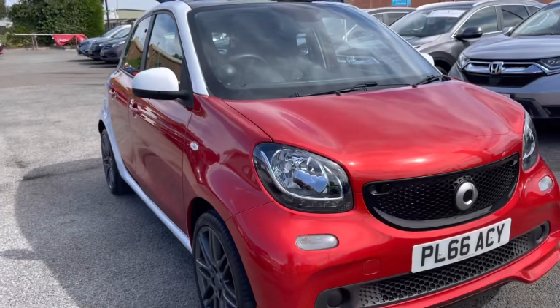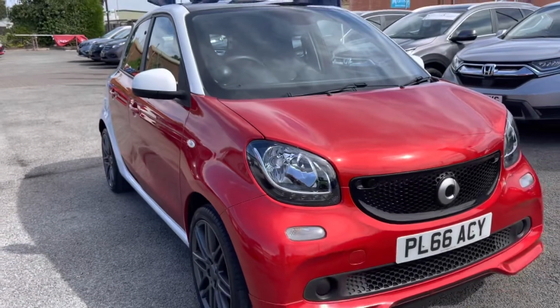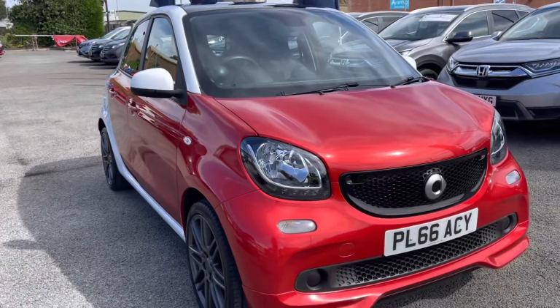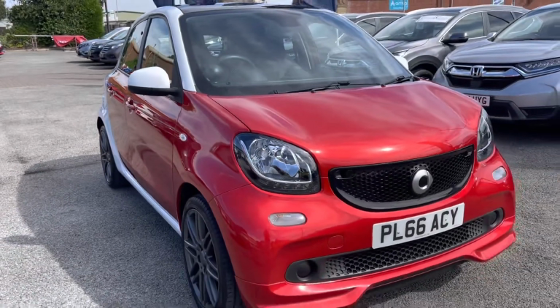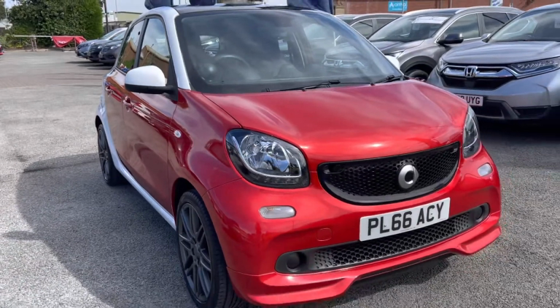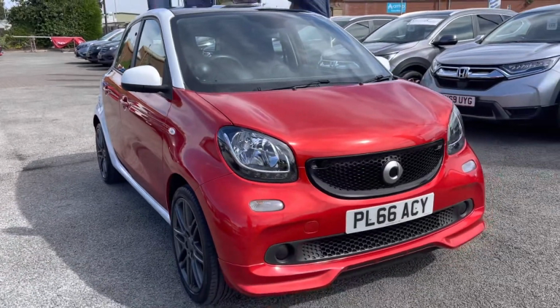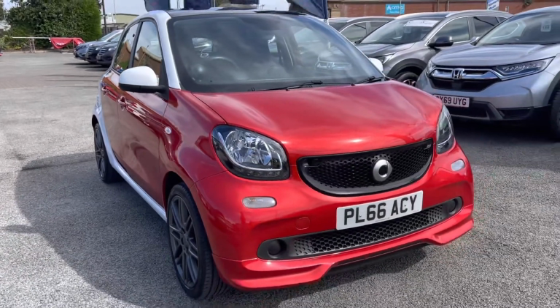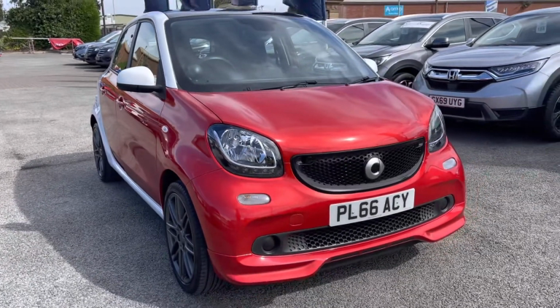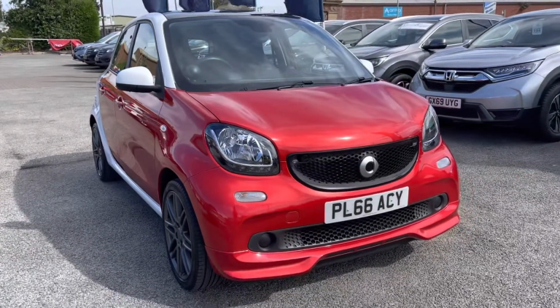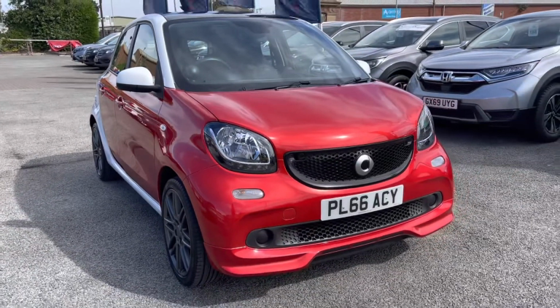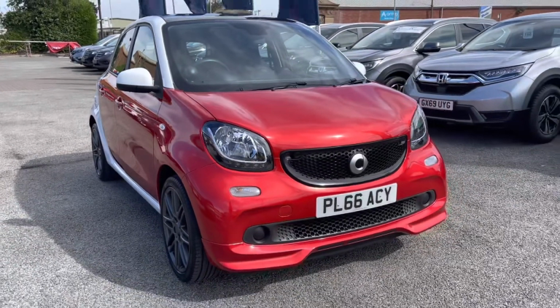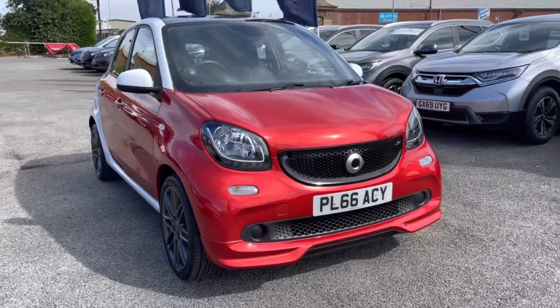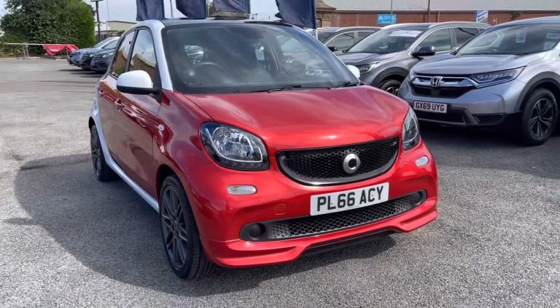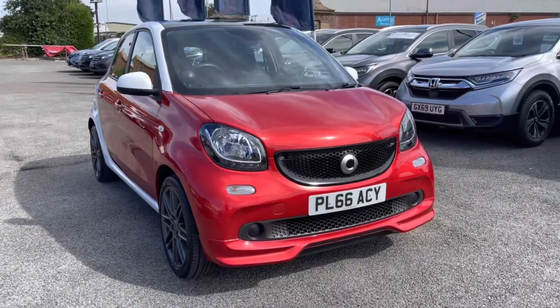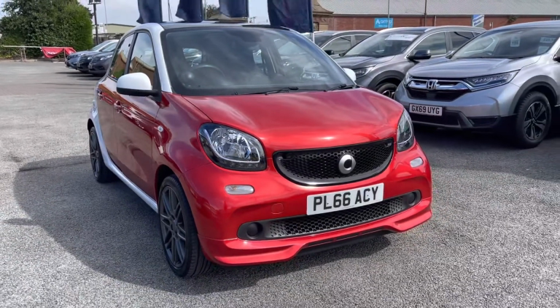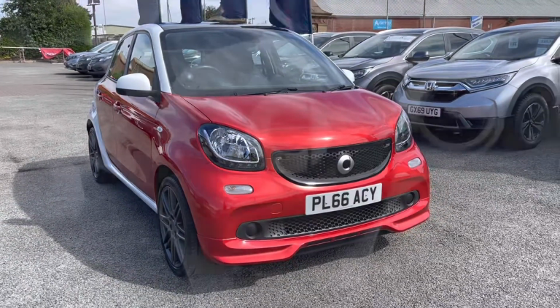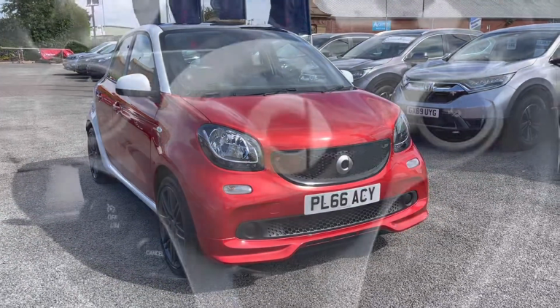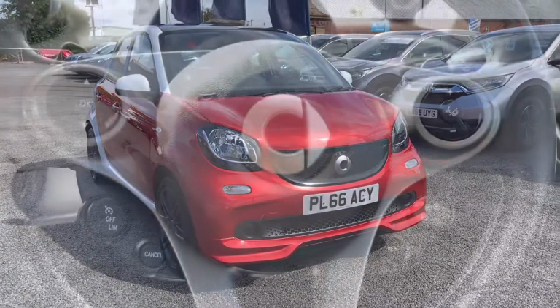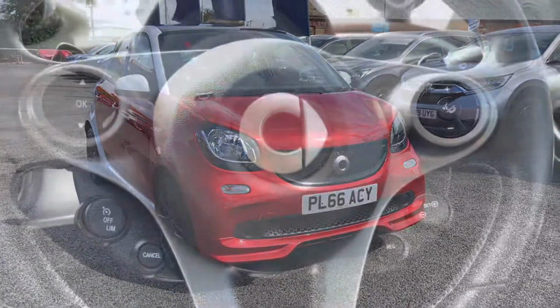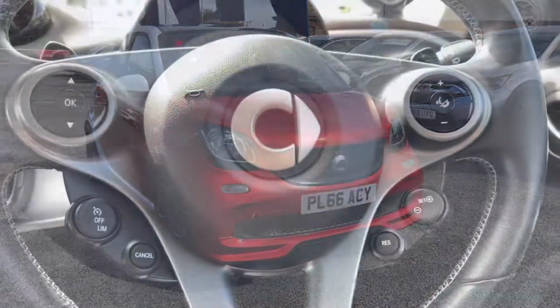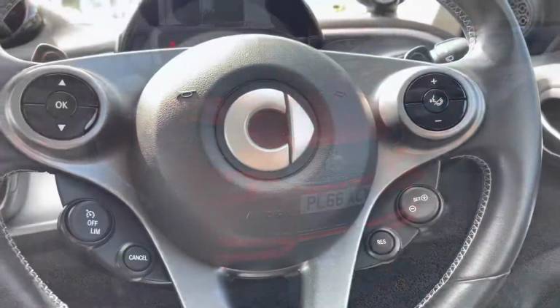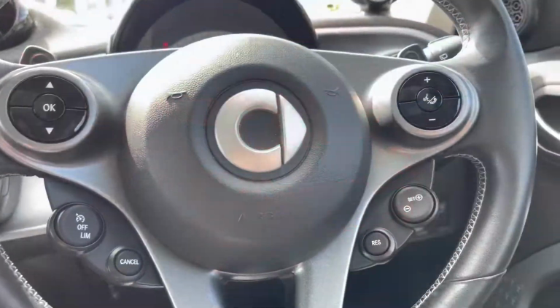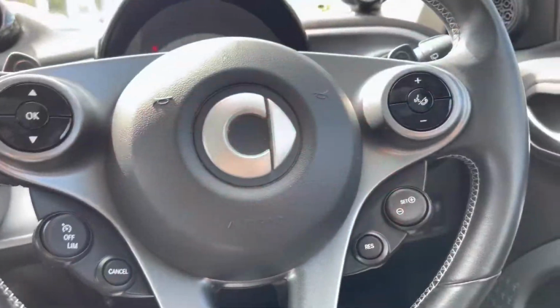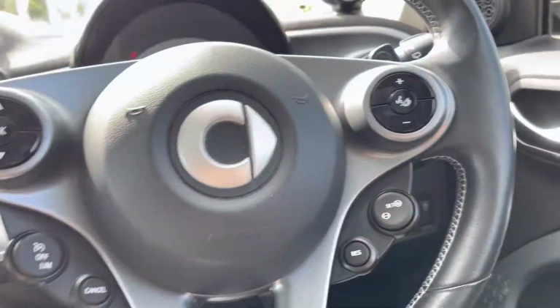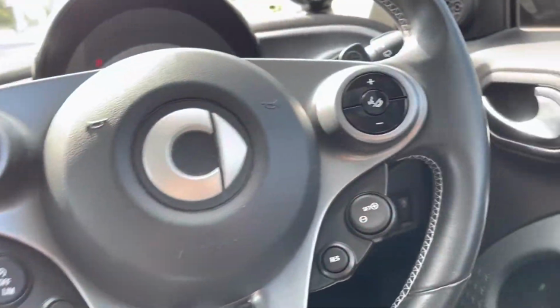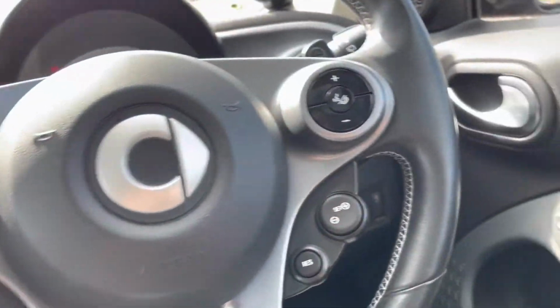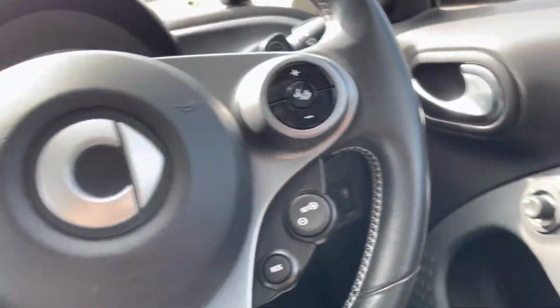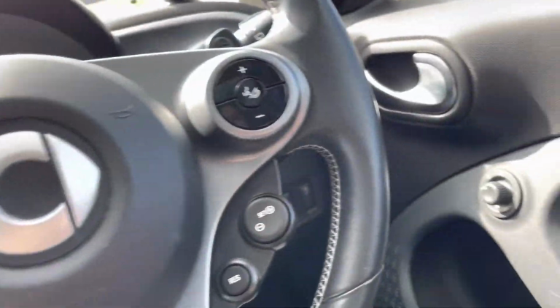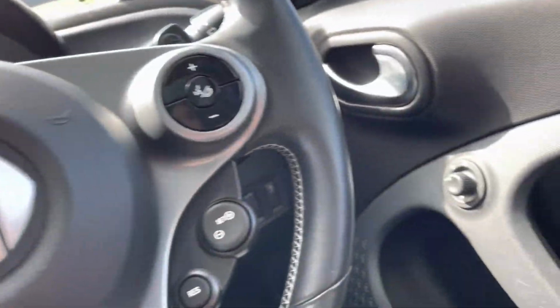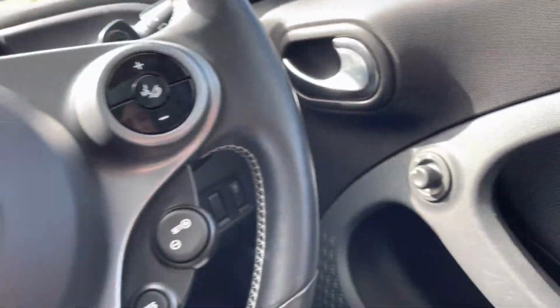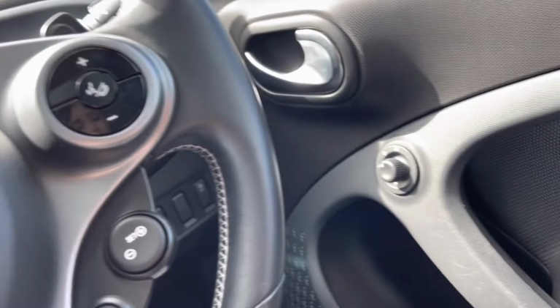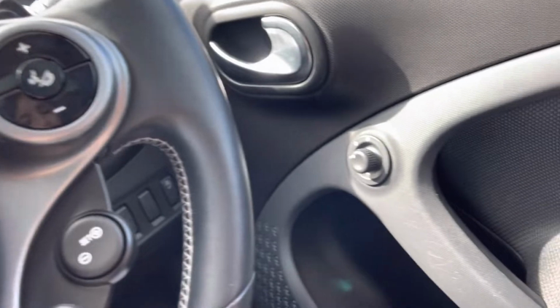That does conclude our full 360 walk-around of this vehicle. If we now take a seat in the front, I will show you all the top key technology features.